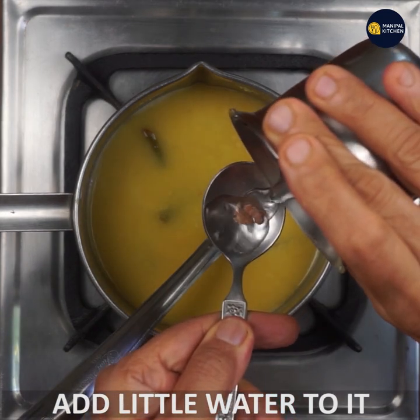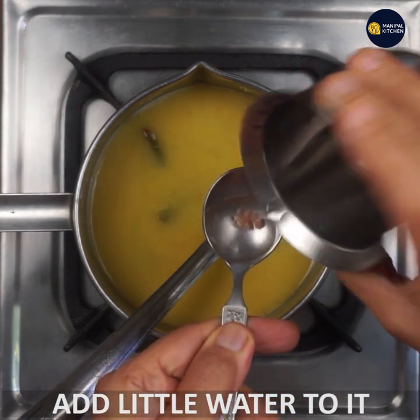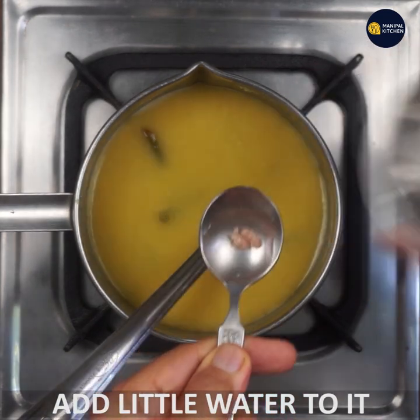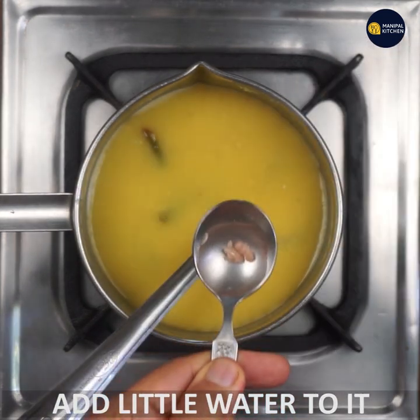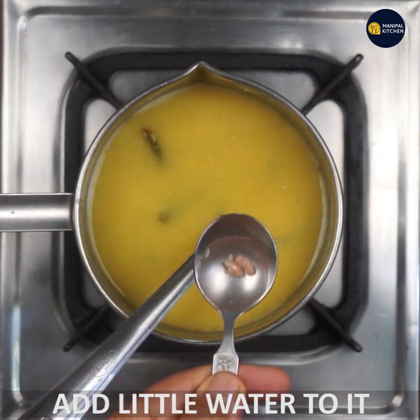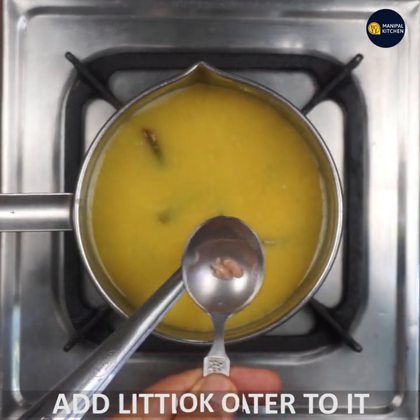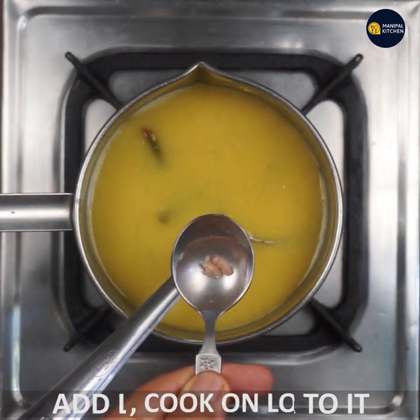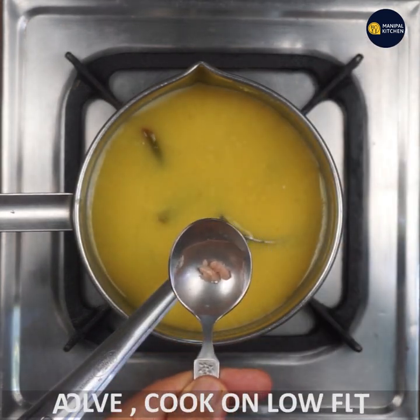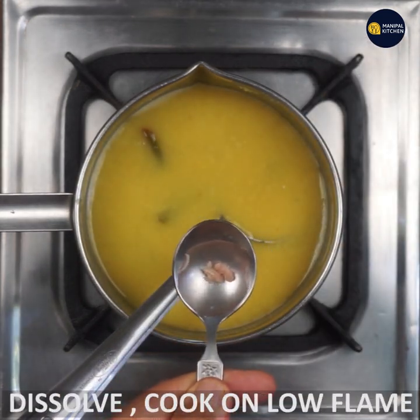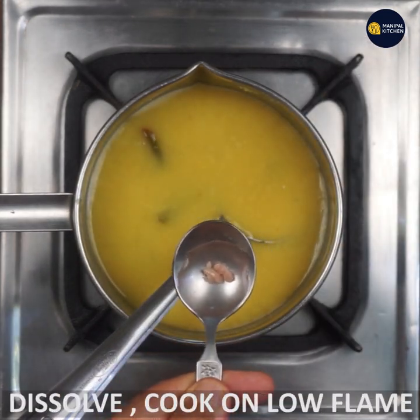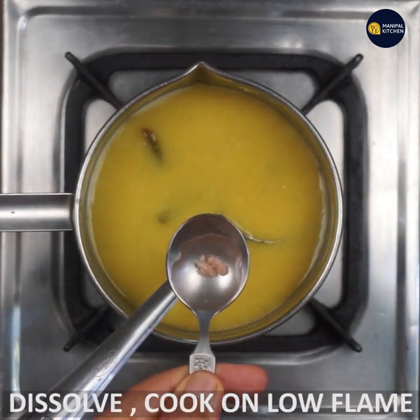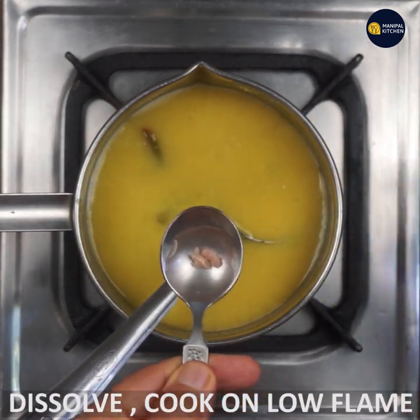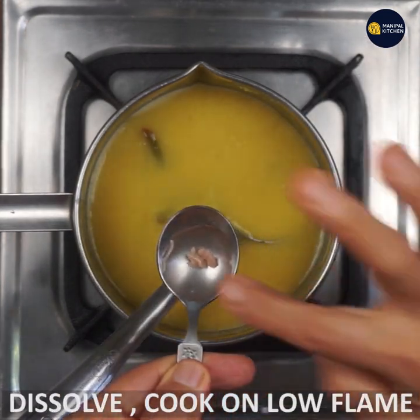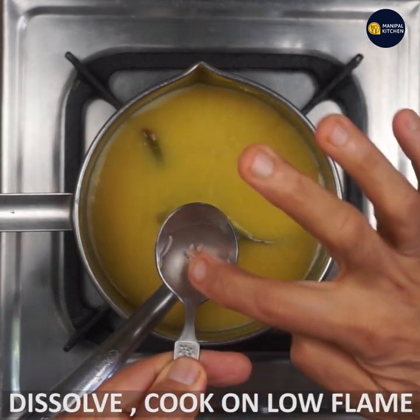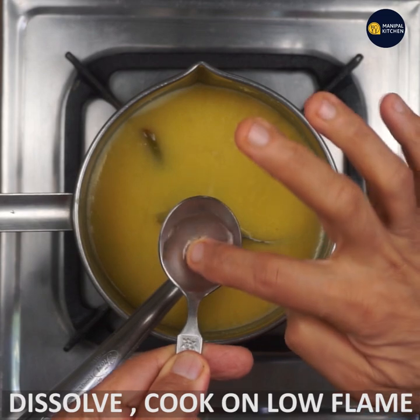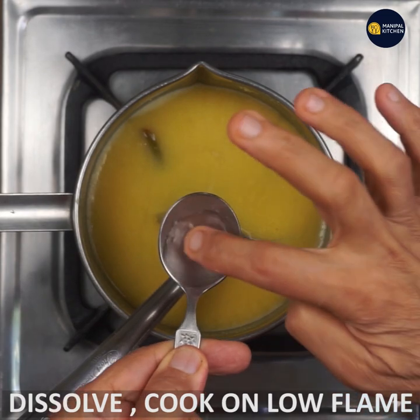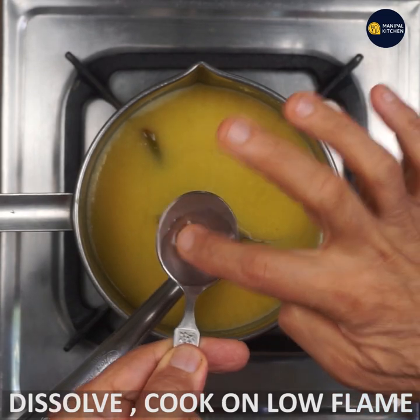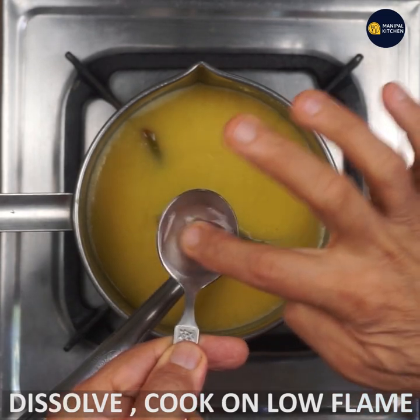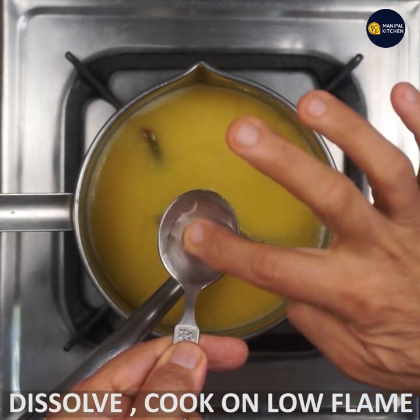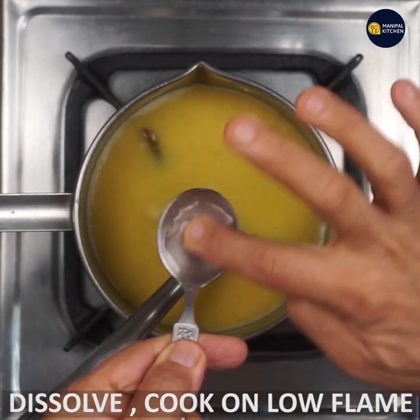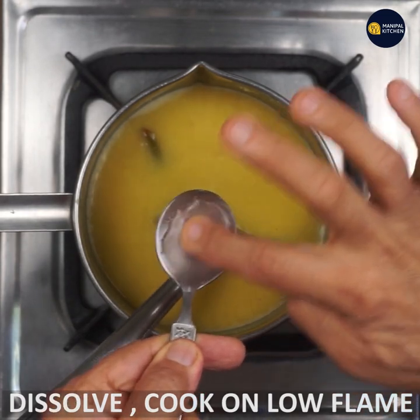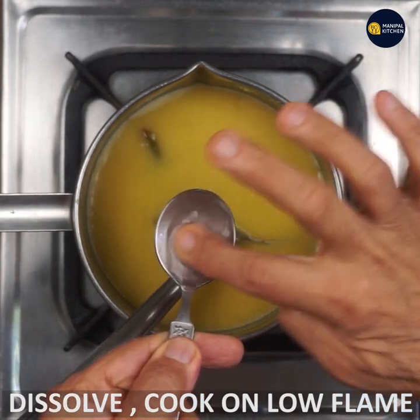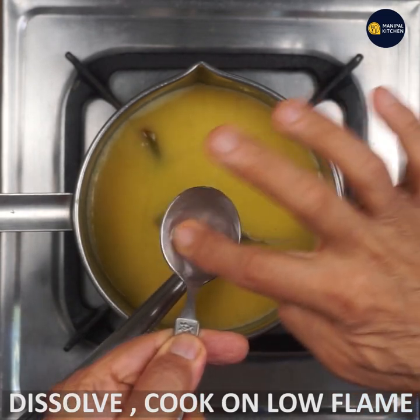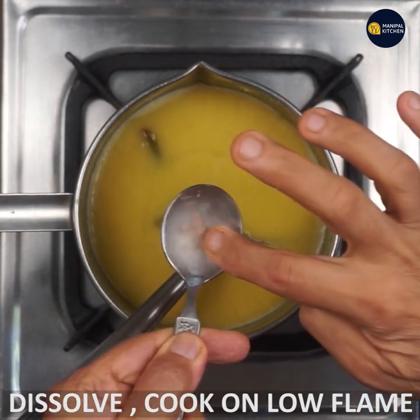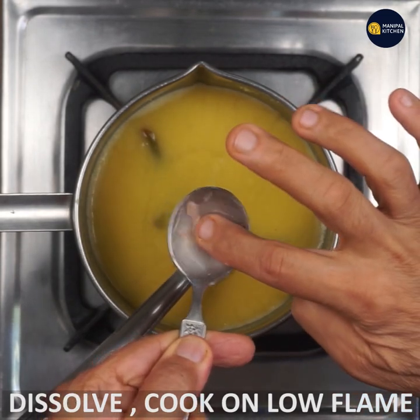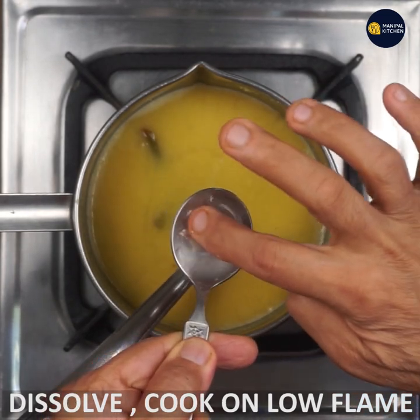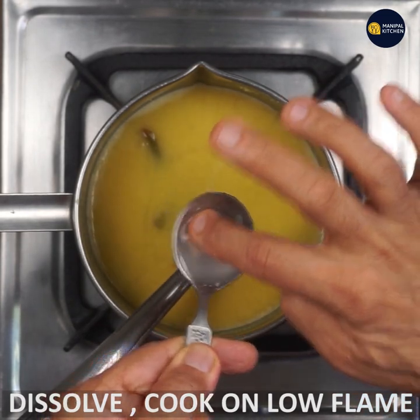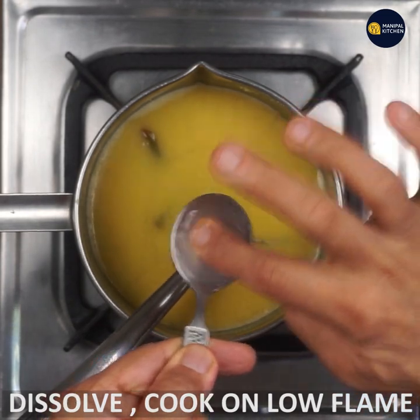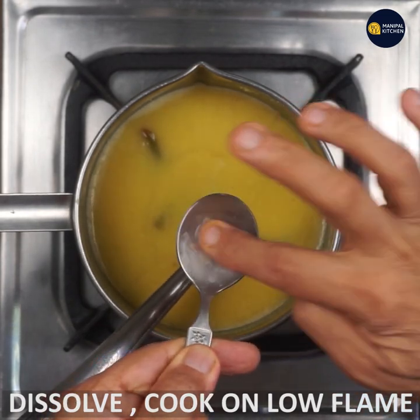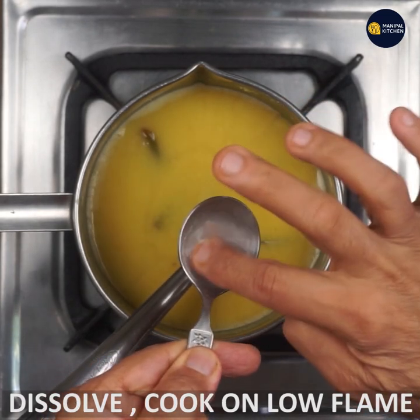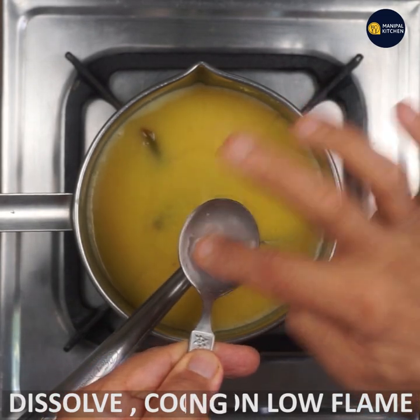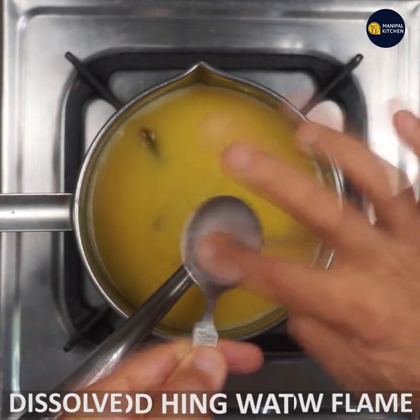Put the green chili in. At this point, heat the ginger with a soft bean. This is very important to dissolve the soft hing solution.